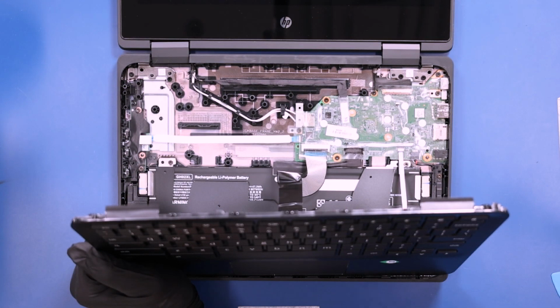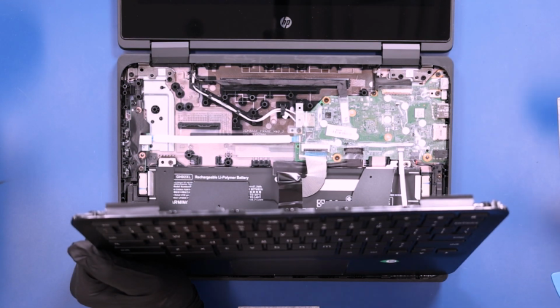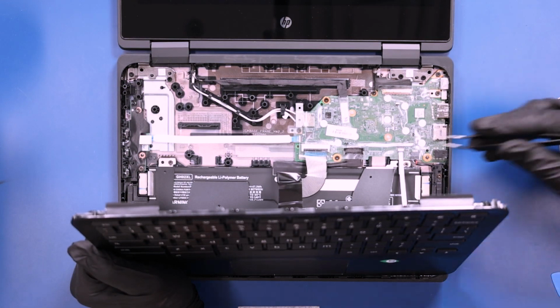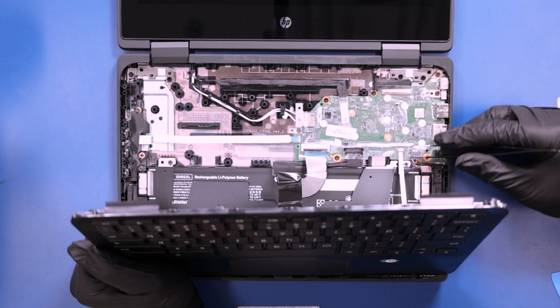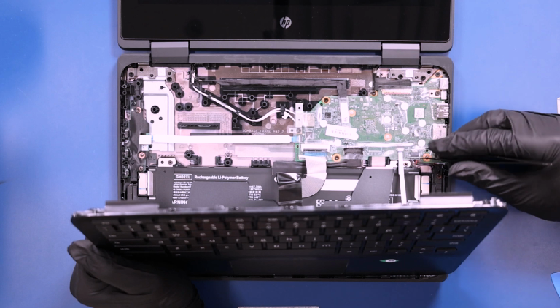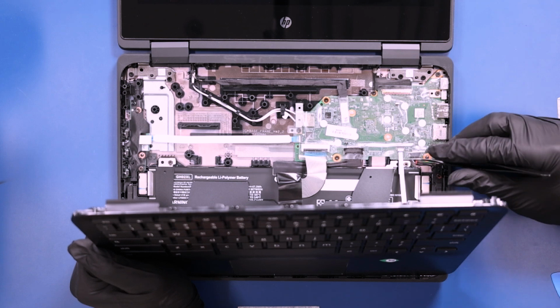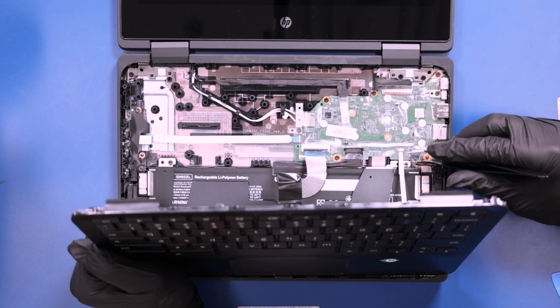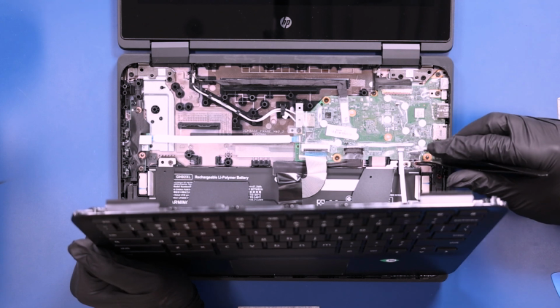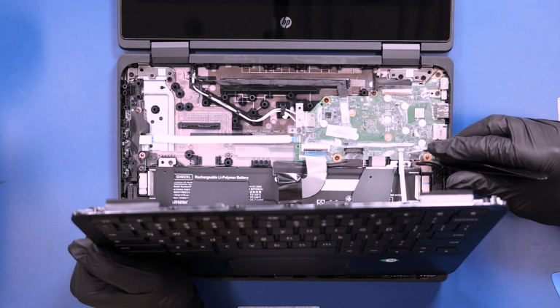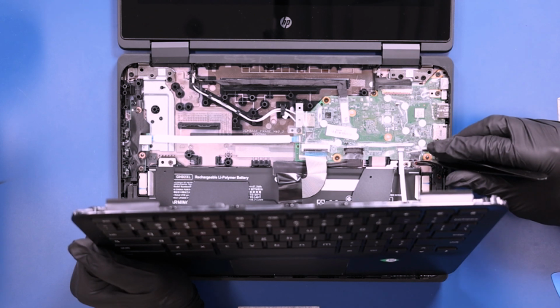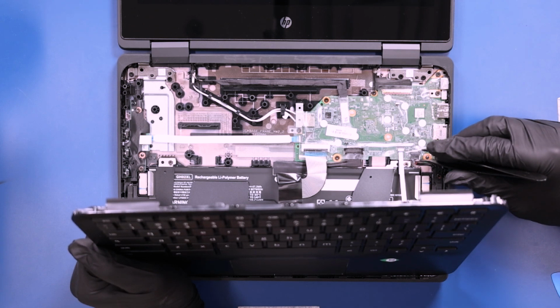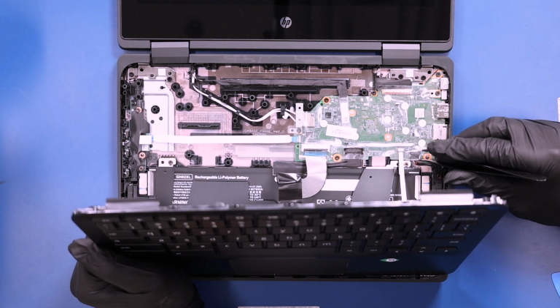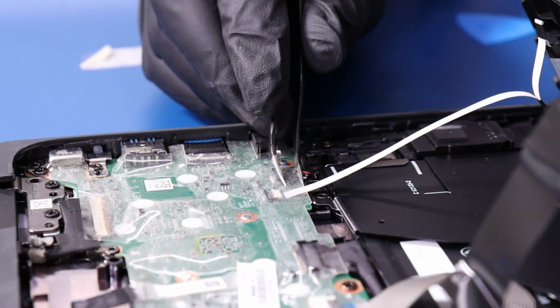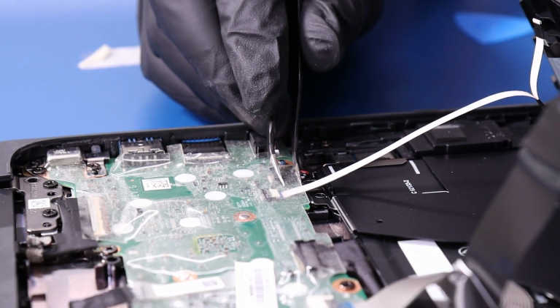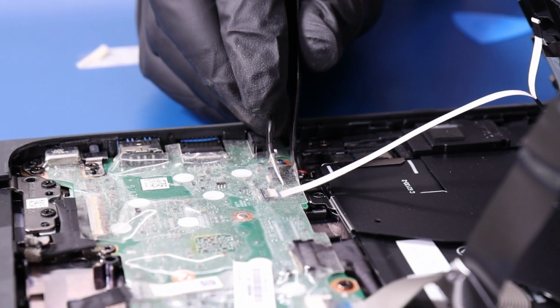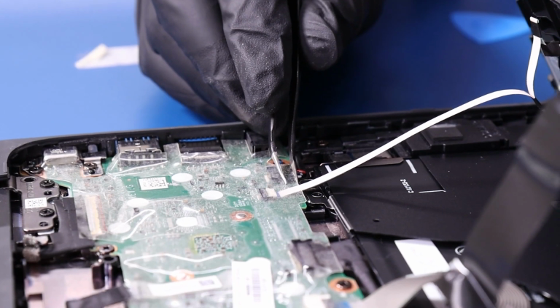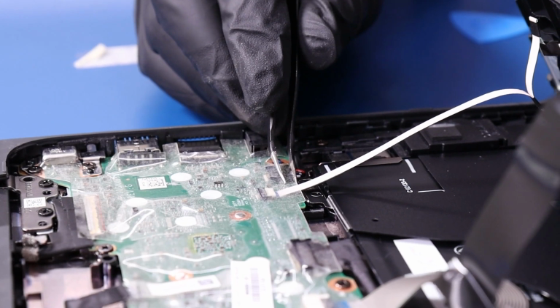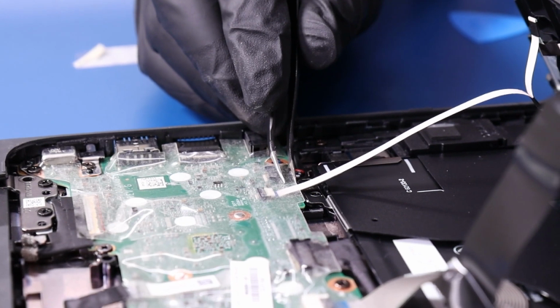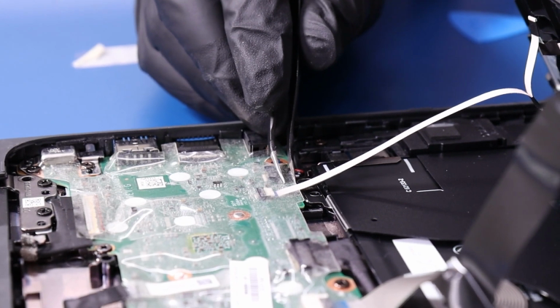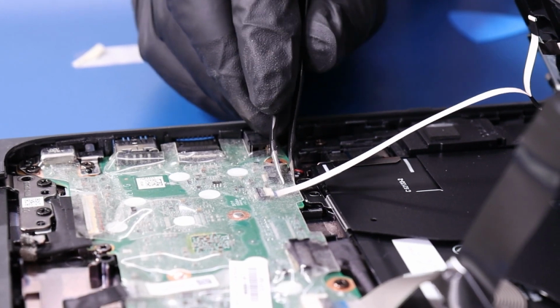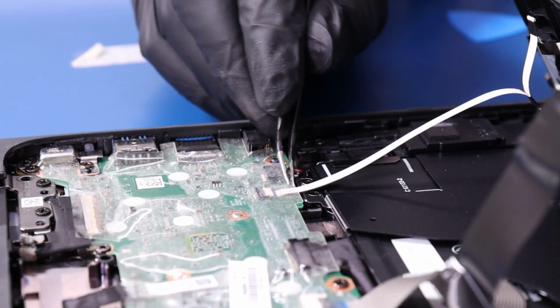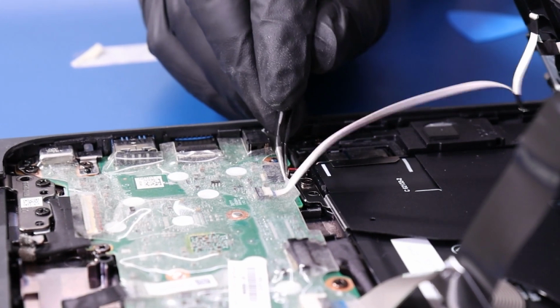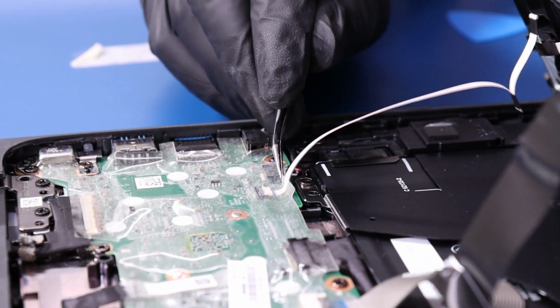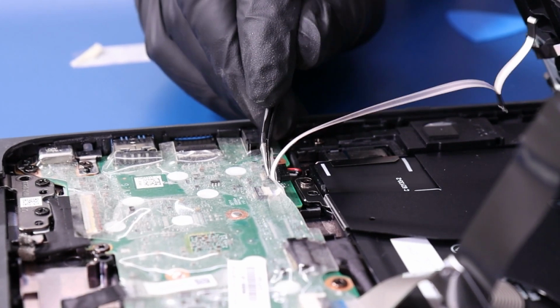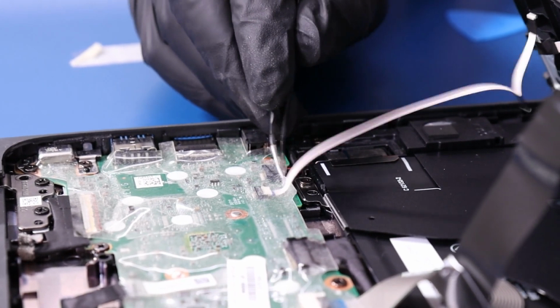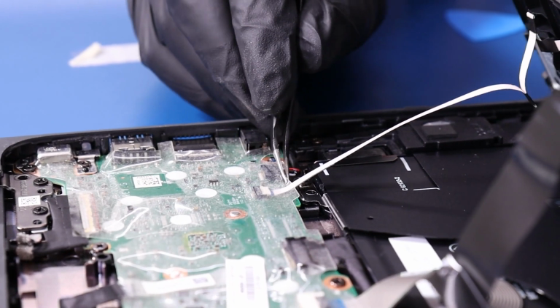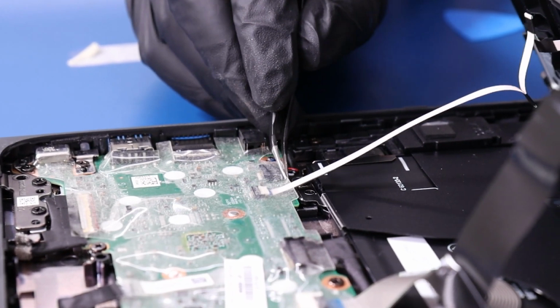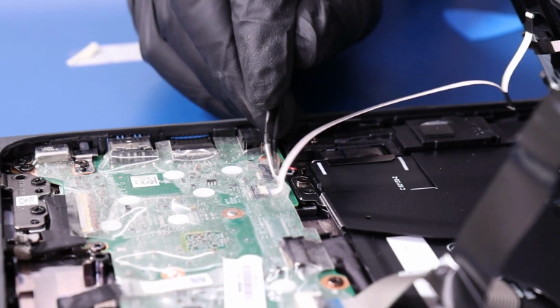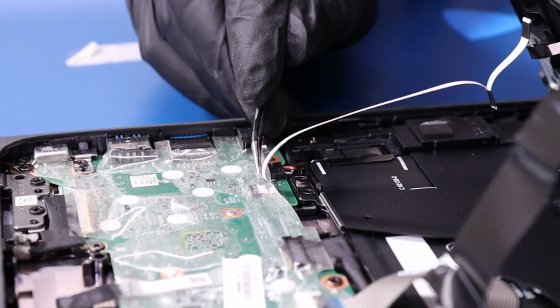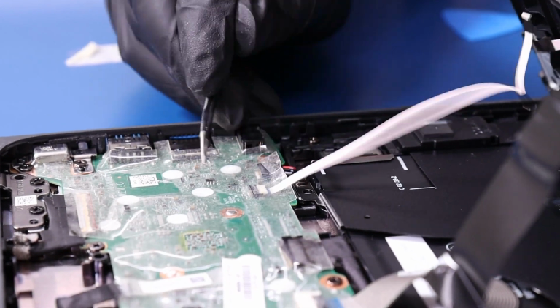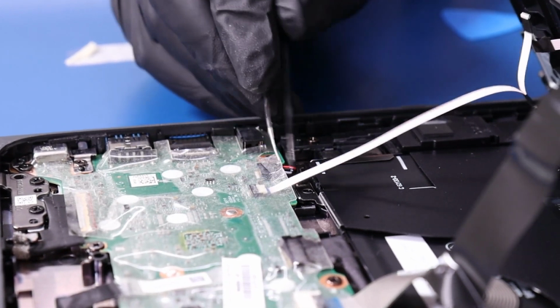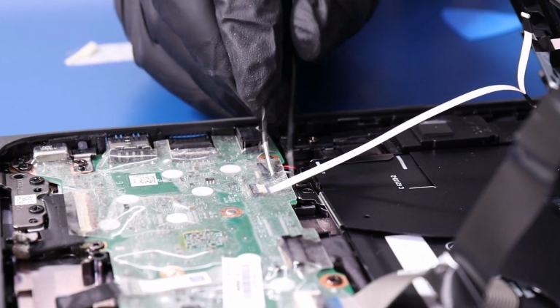Prop the palm rest up, flip open the locking clip, and unplug the touchpad cable from the motherboard.